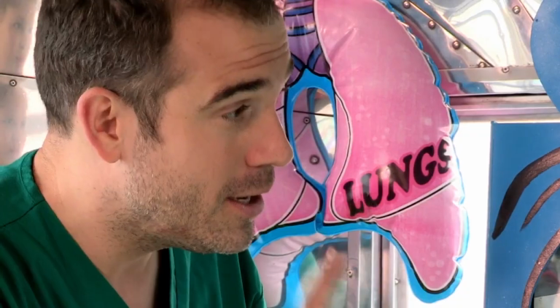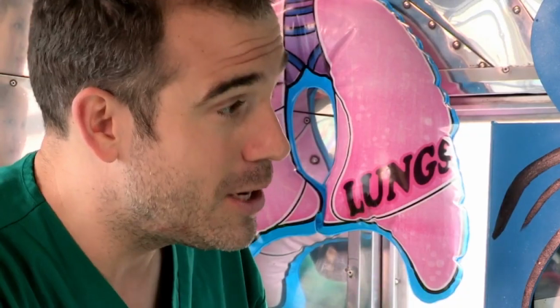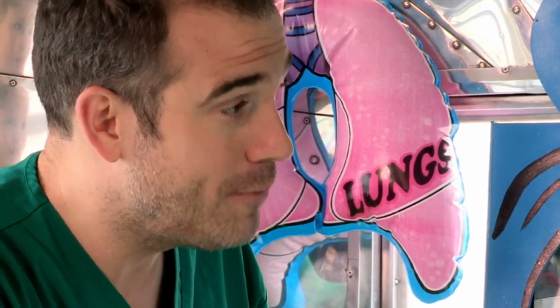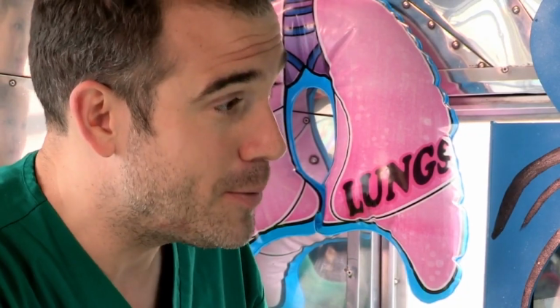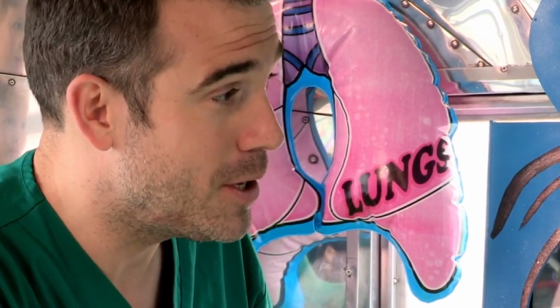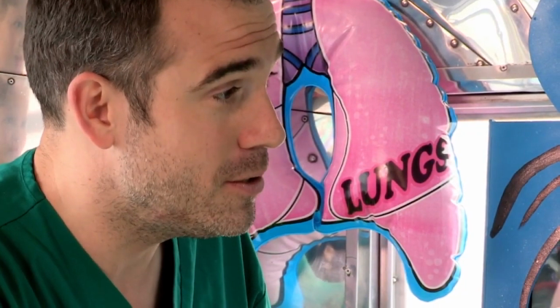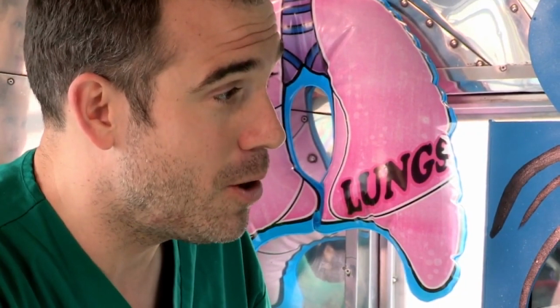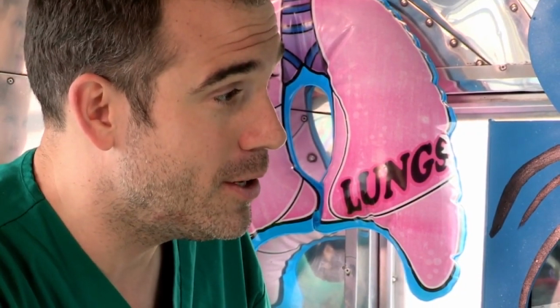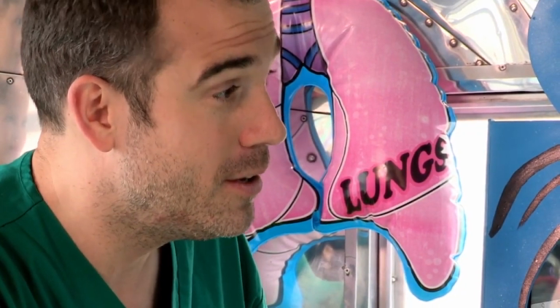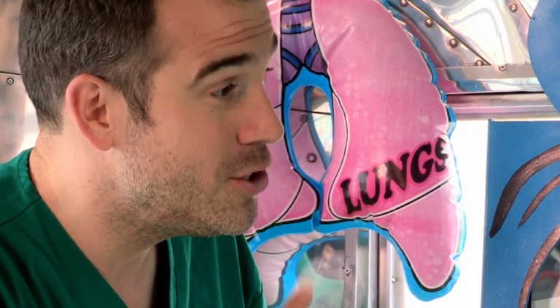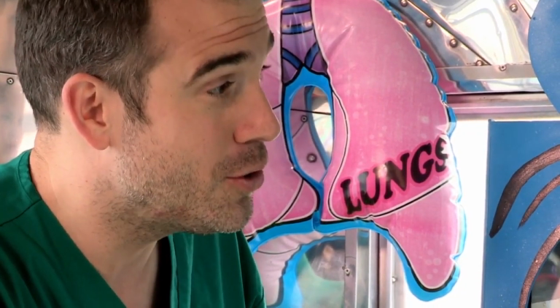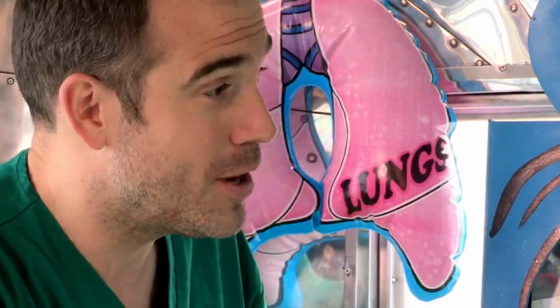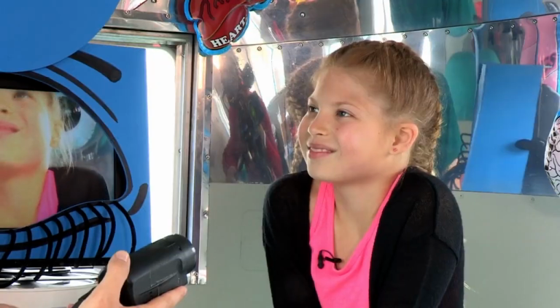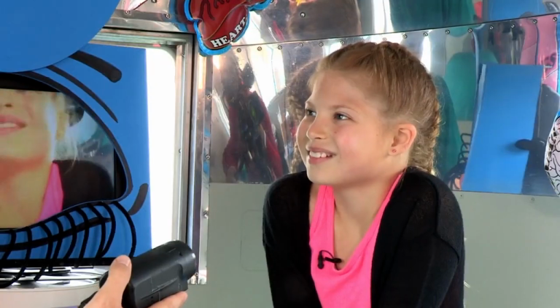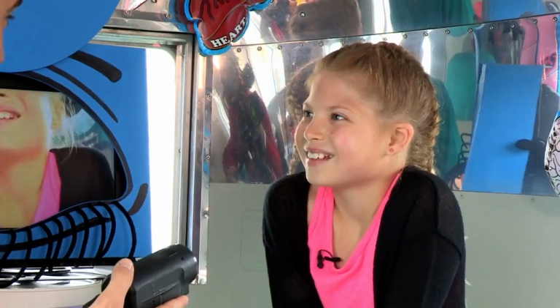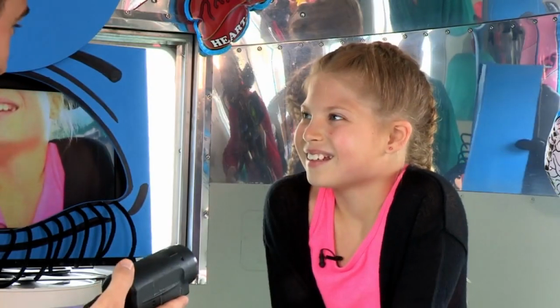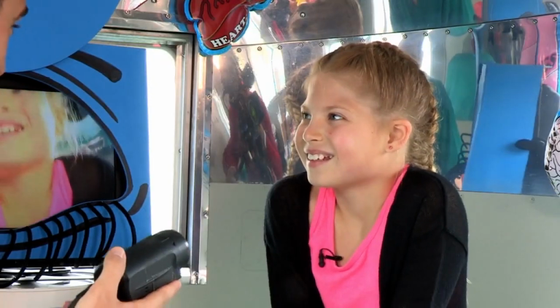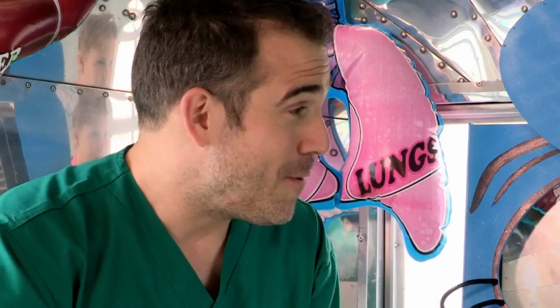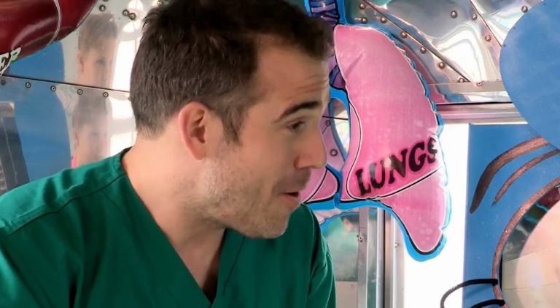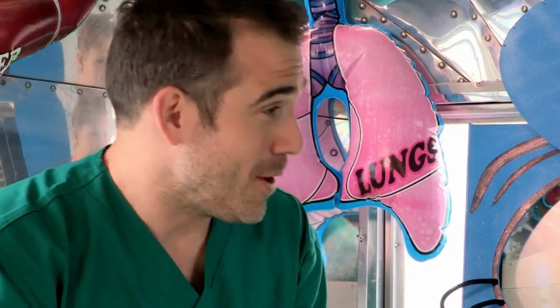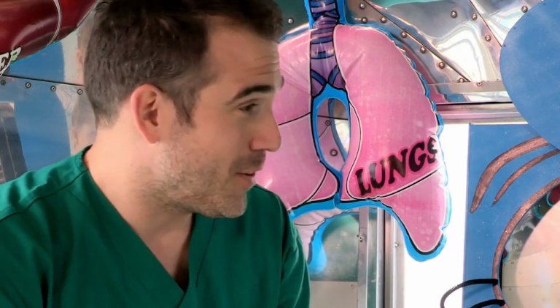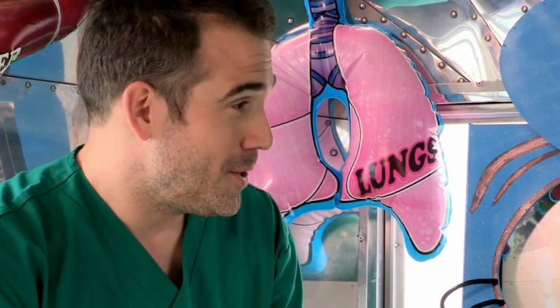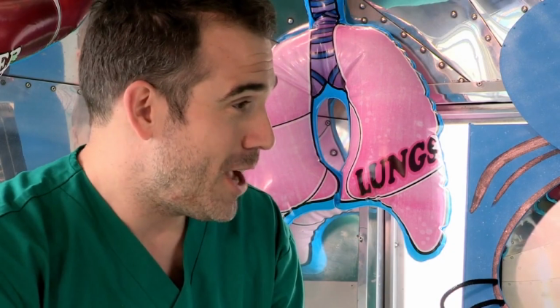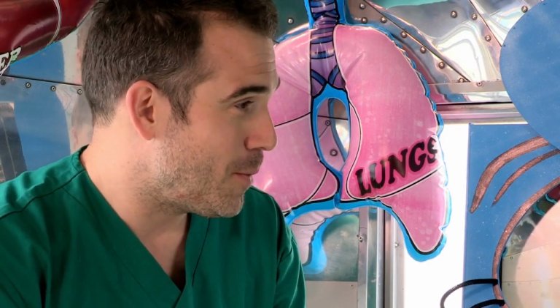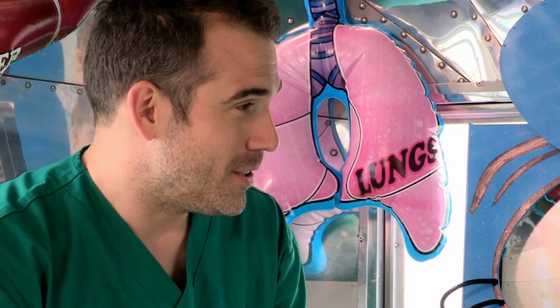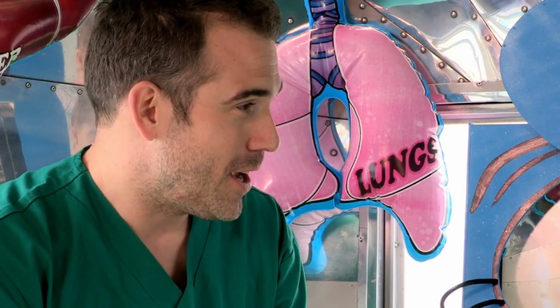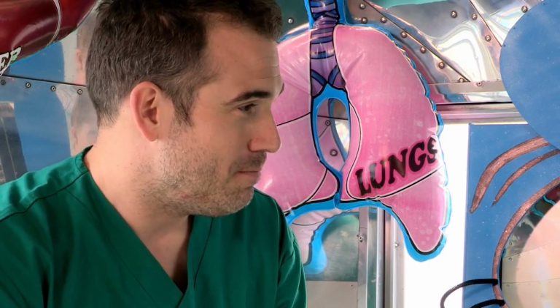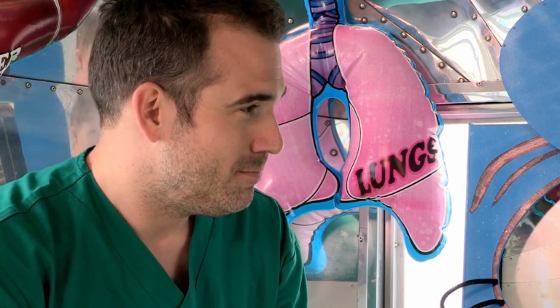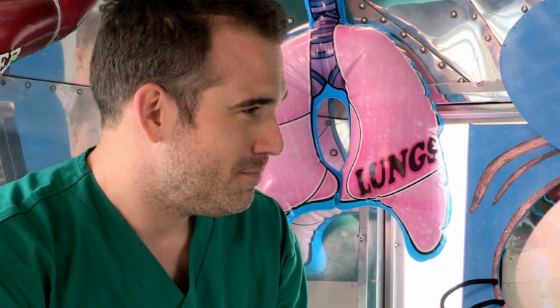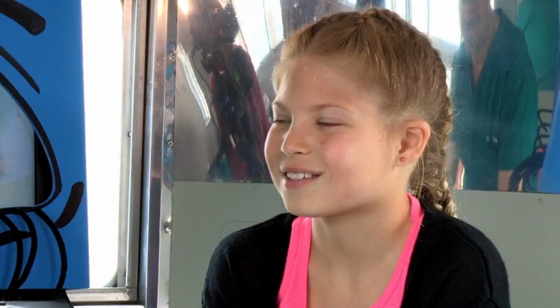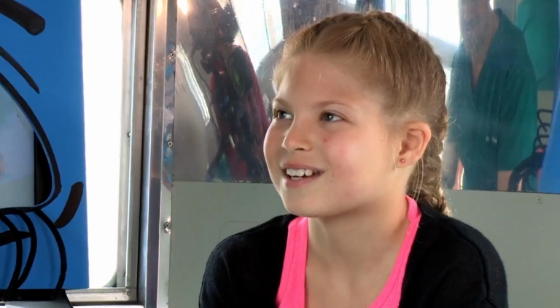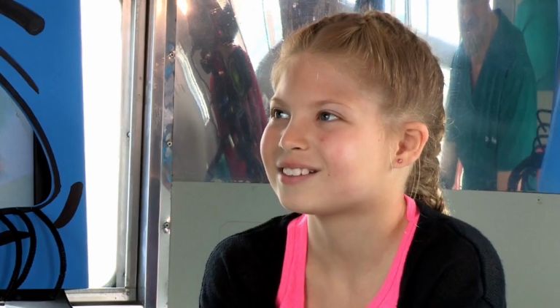One famous person who's got one is Dr. Chris. Poppy, thank you very much for coming to the ouchmobile today.